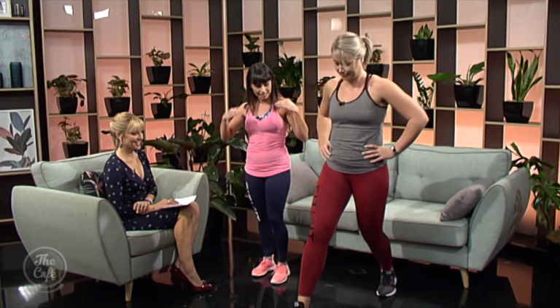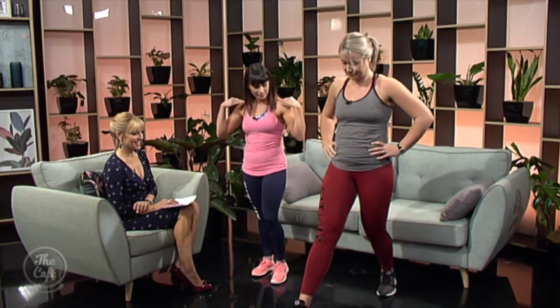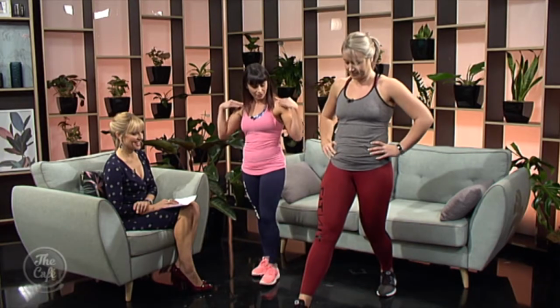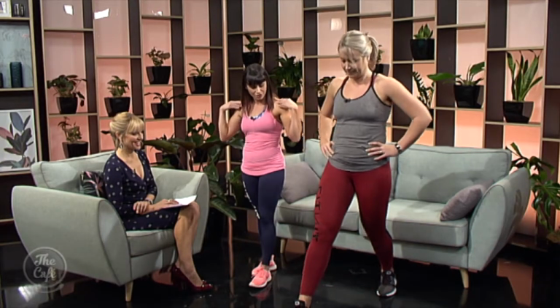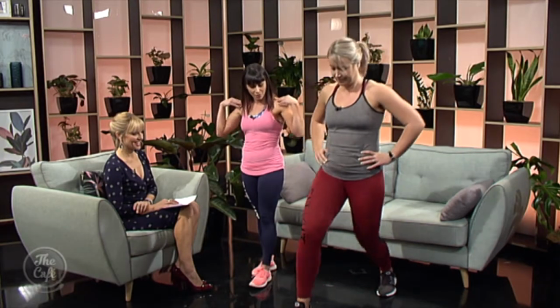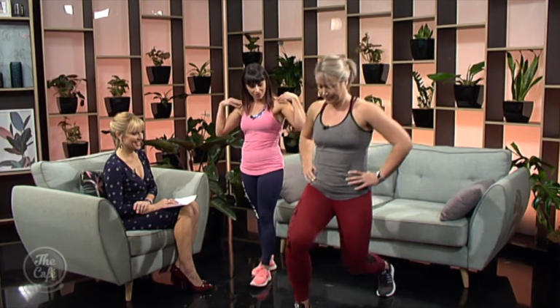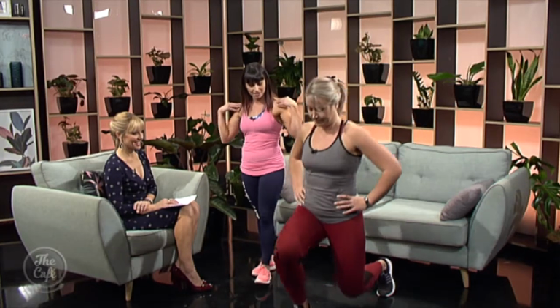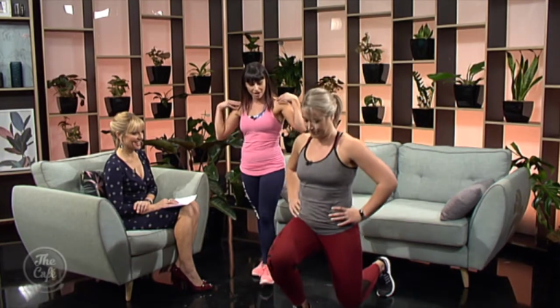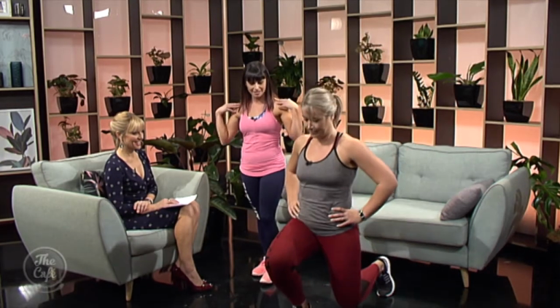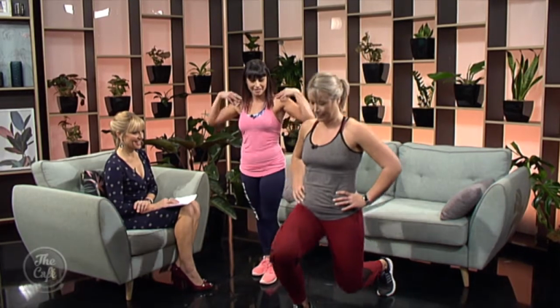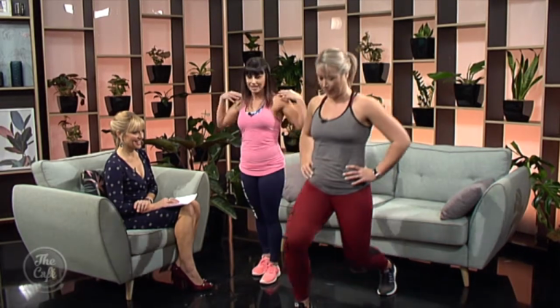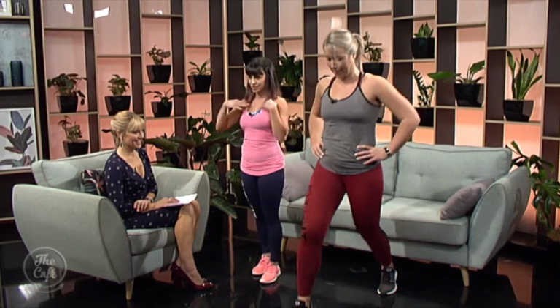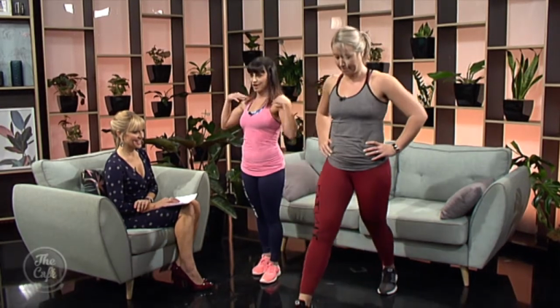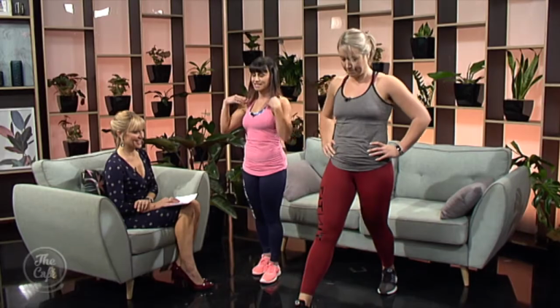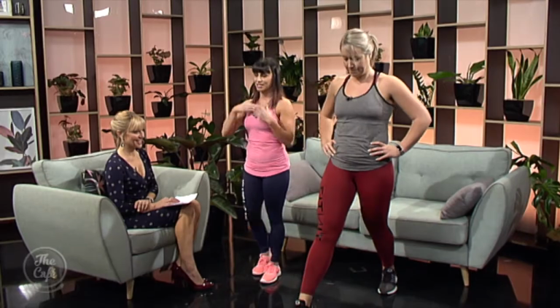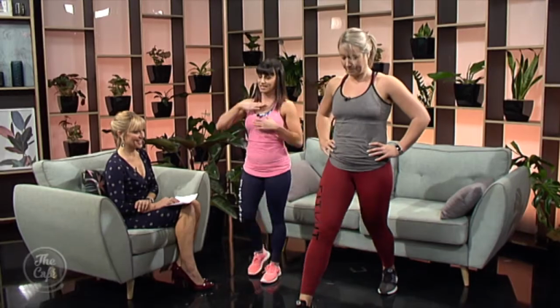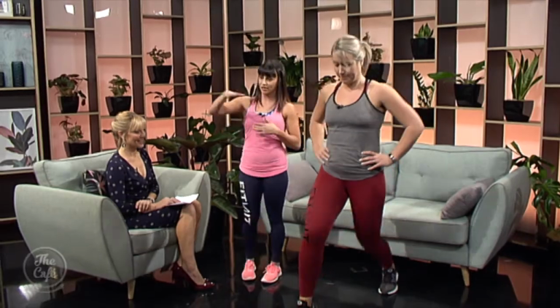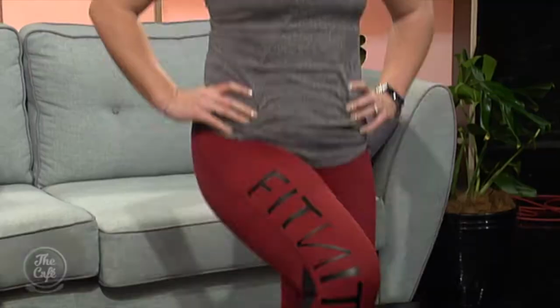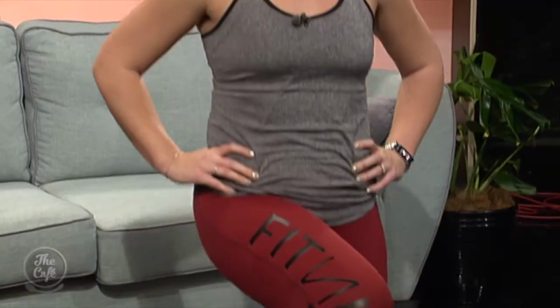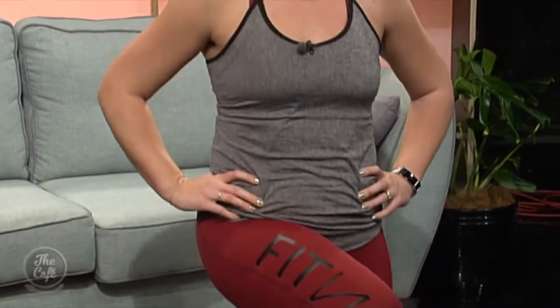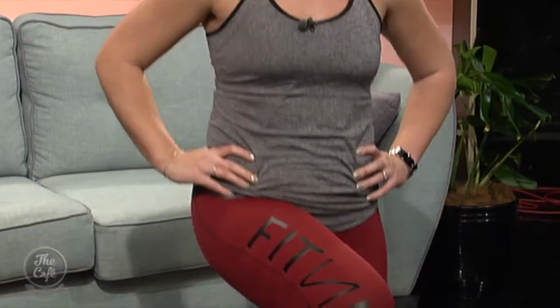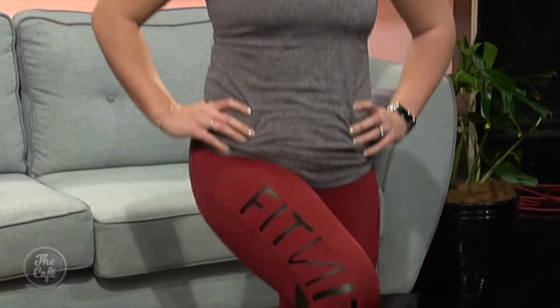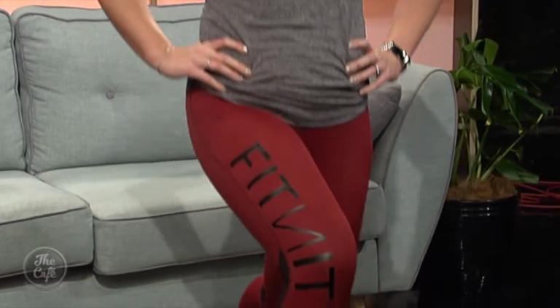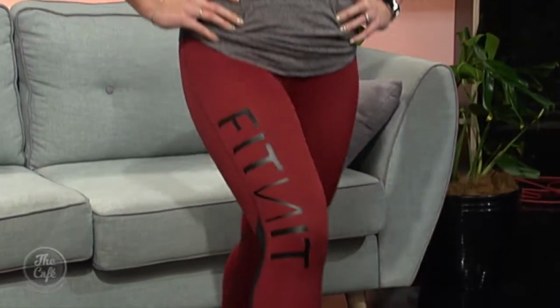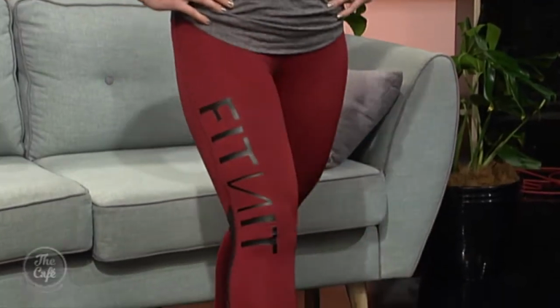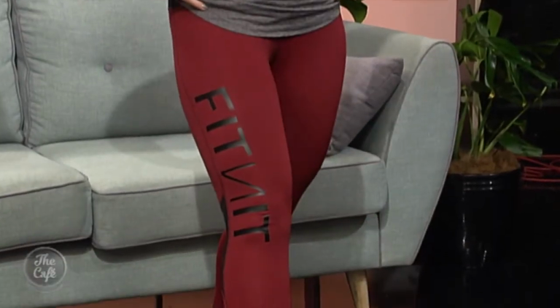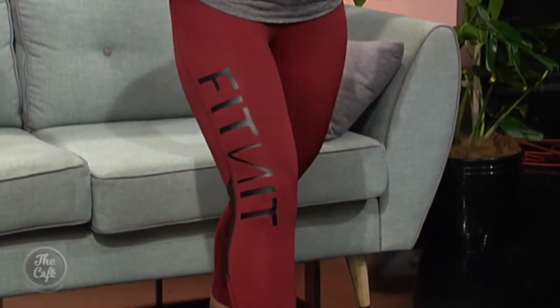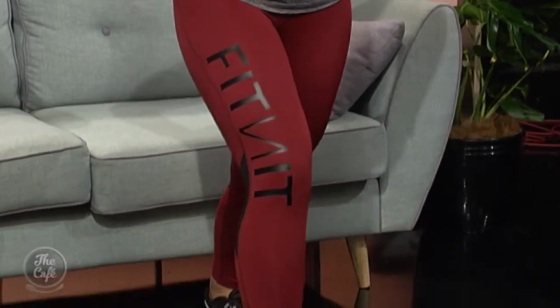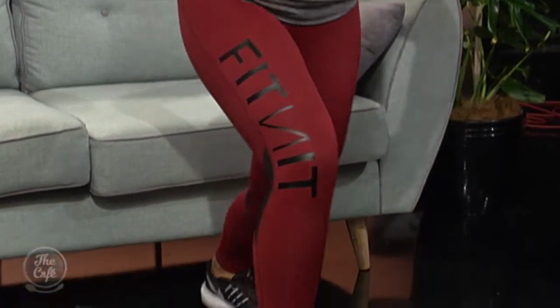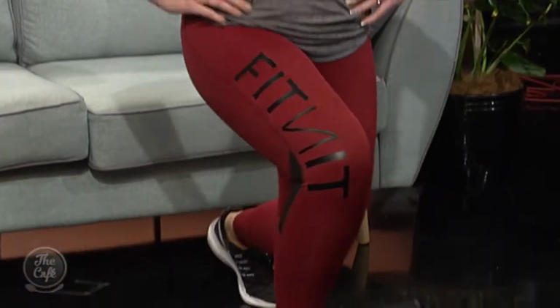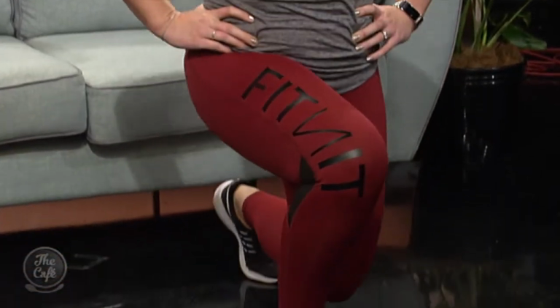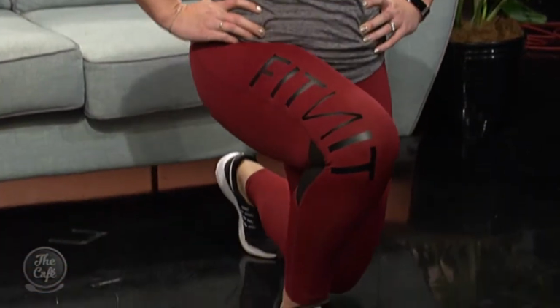Excellent! Let's move to lunges. She's going to come down onto one leg, keep her shoulders nice and straight, and look toward wherever she's facing so she keeps her chest up. This is working her glutes and leg muscles as well.